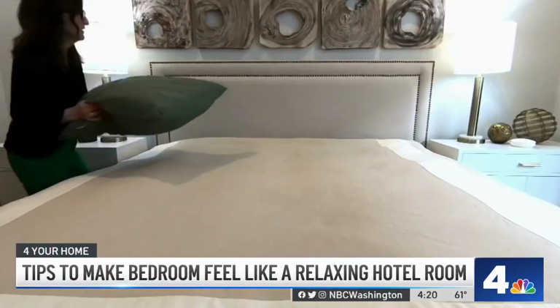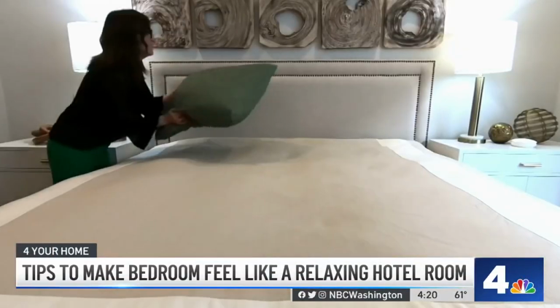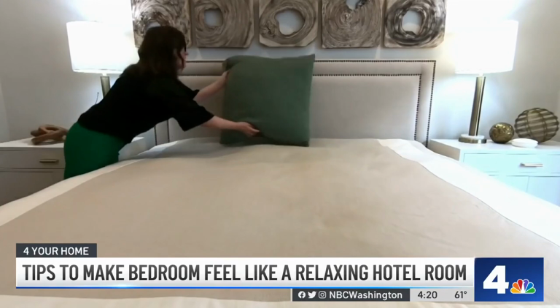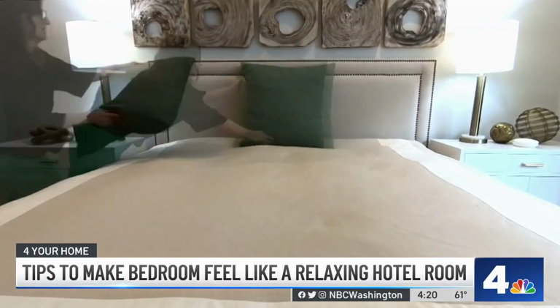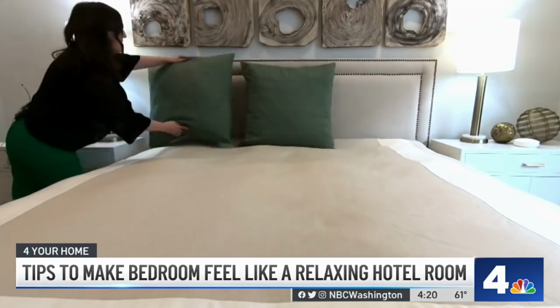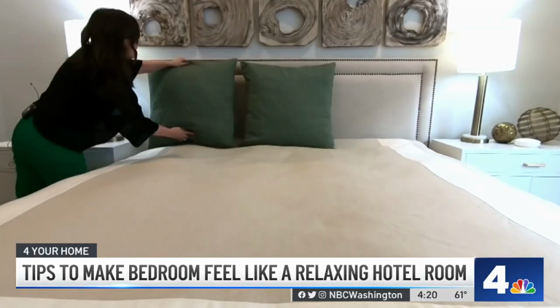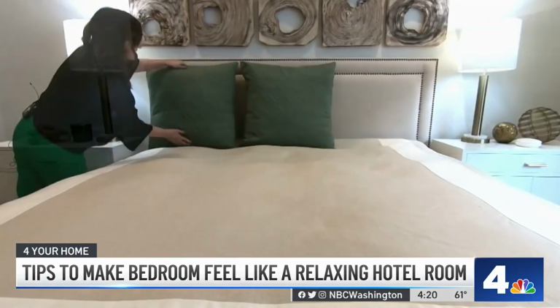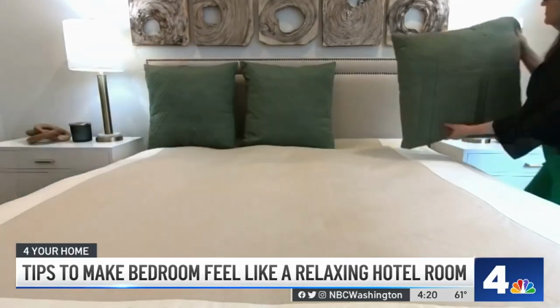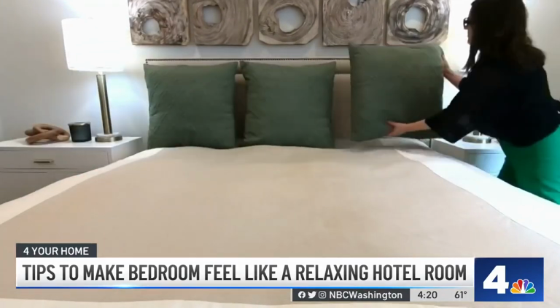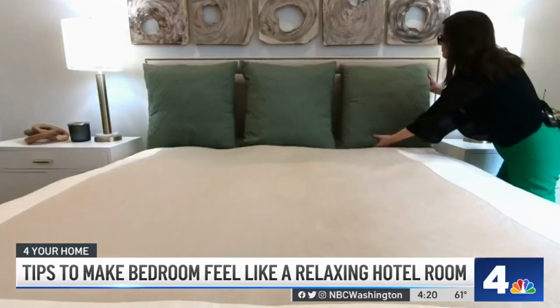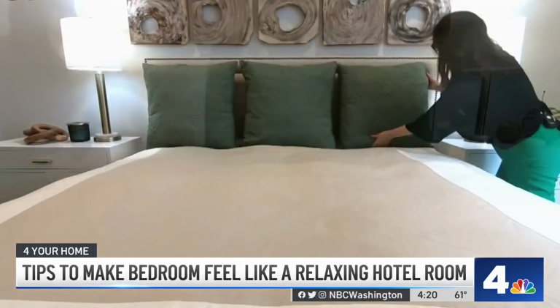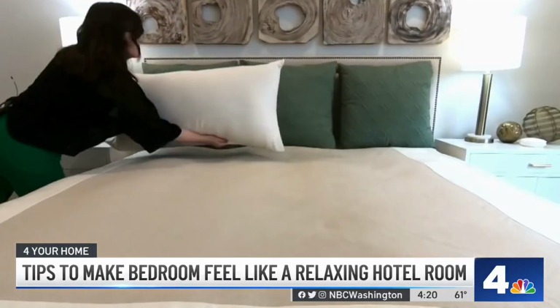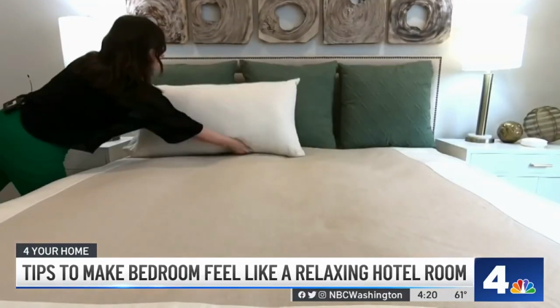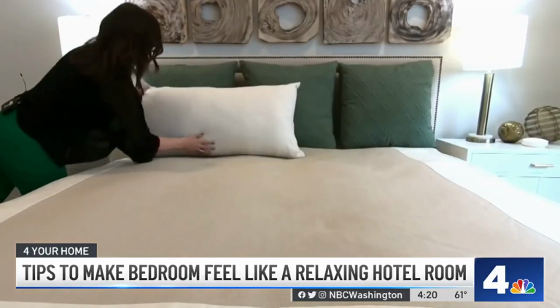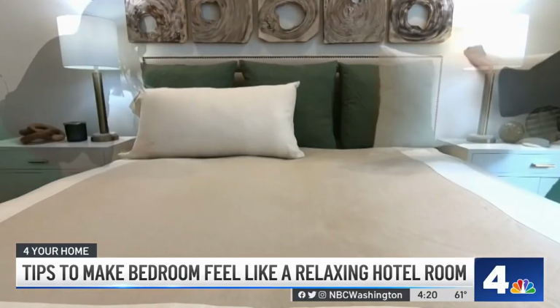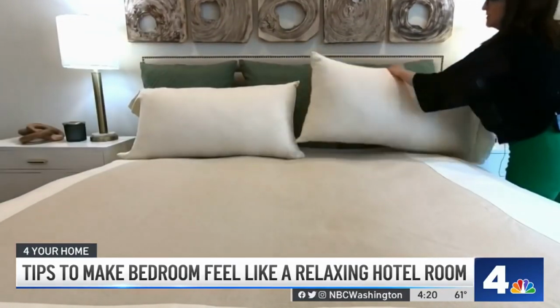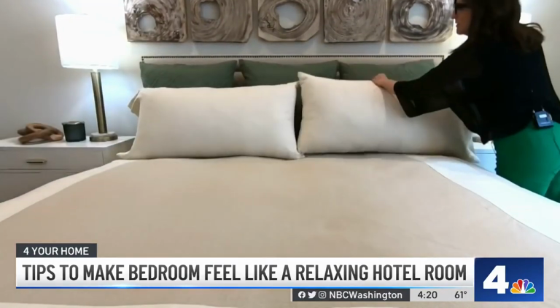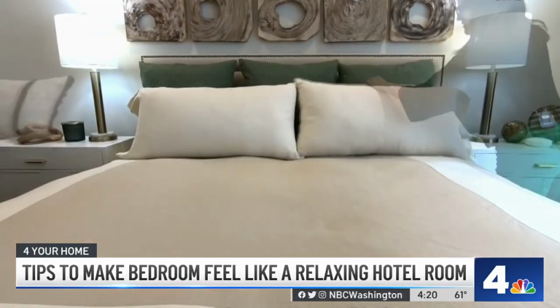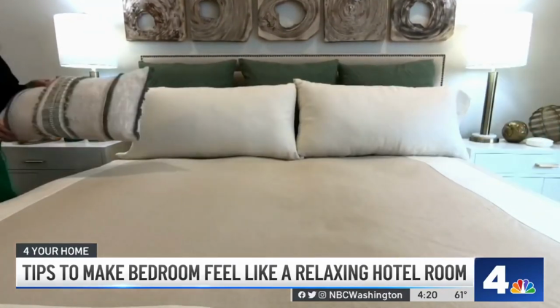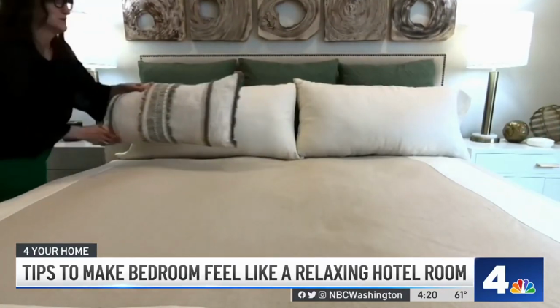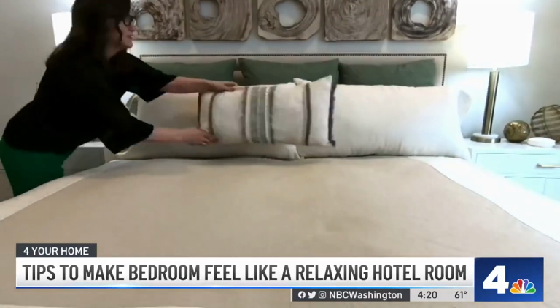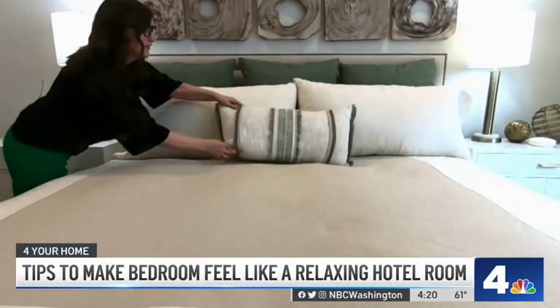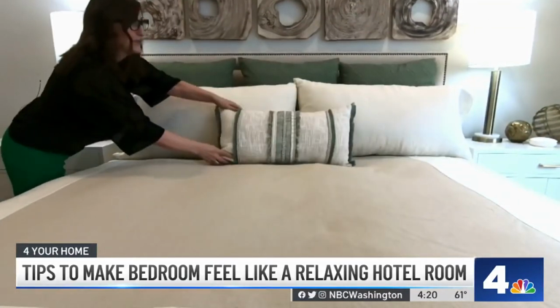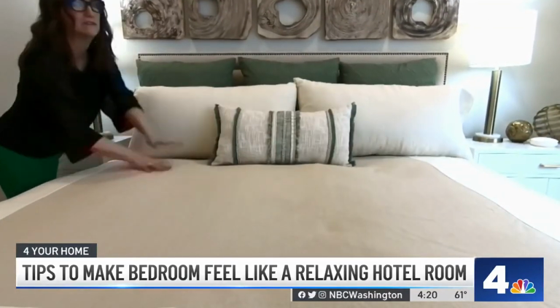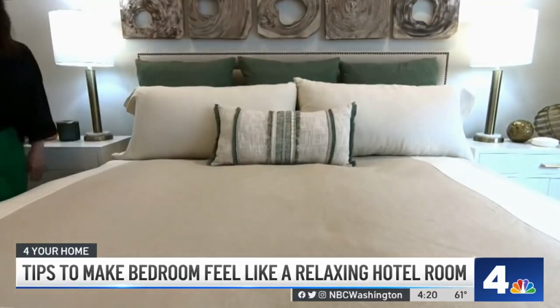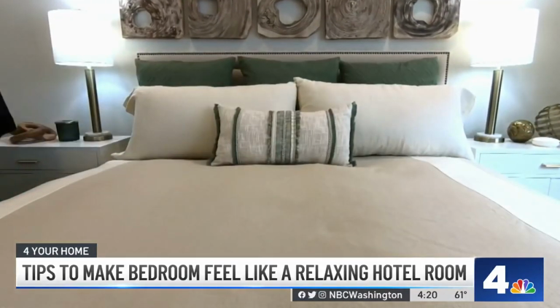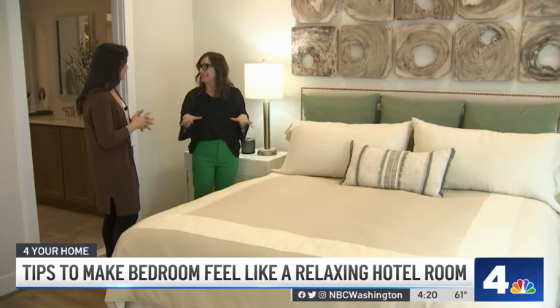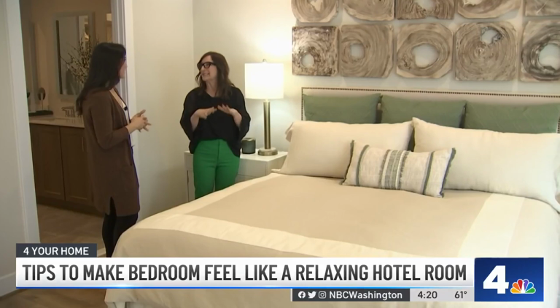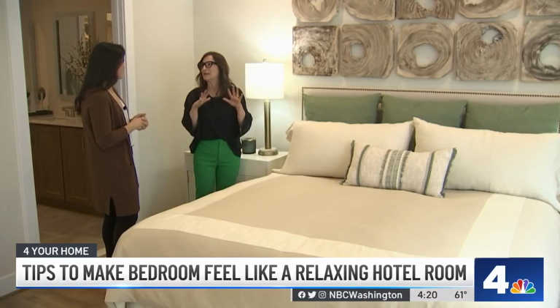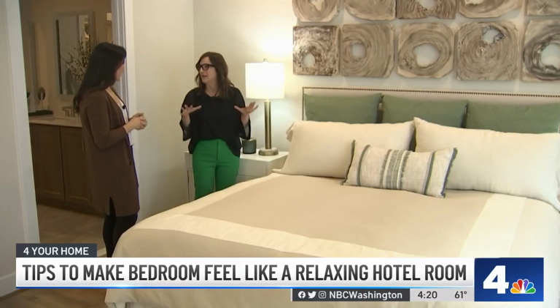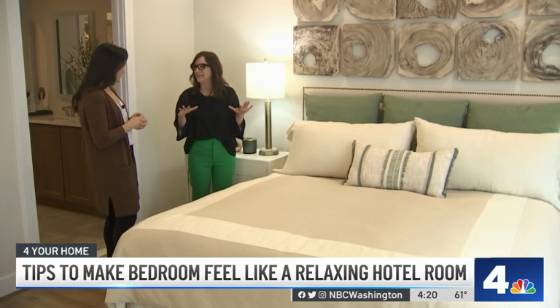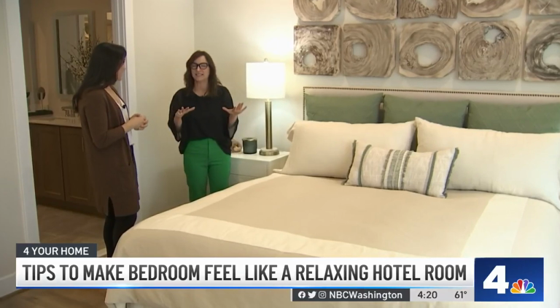Those days of the toss pillows really need to be tossed. We don't need a hundred pillows on our bed anymore. Let's keep it zen — keep it light and easy.